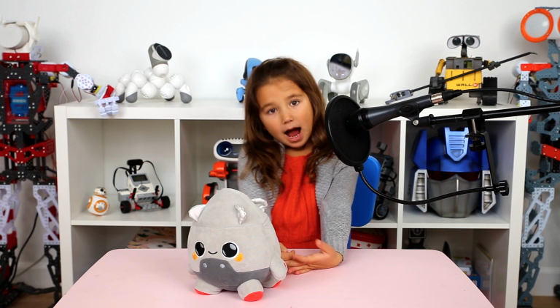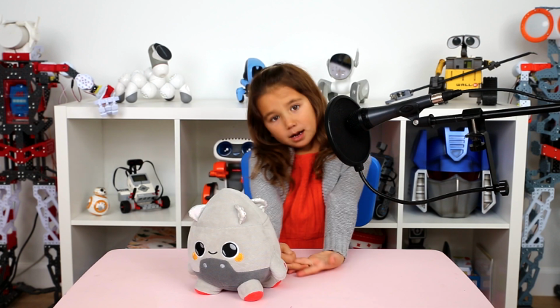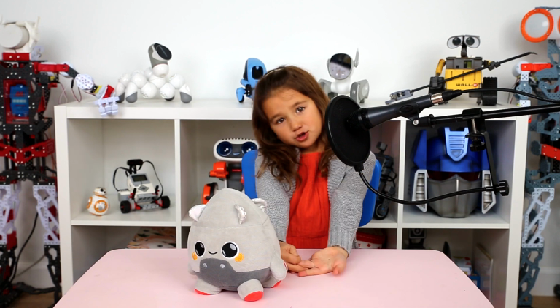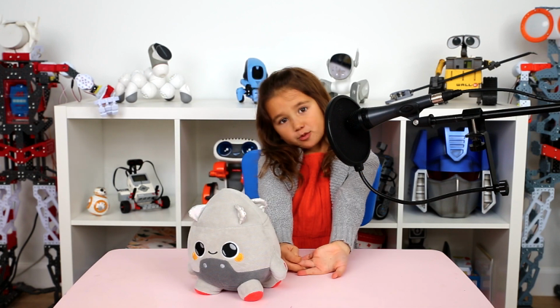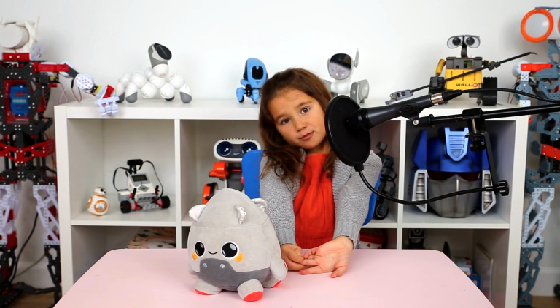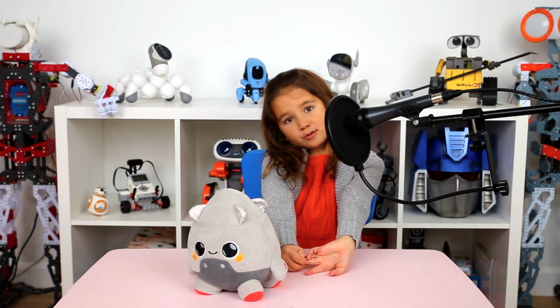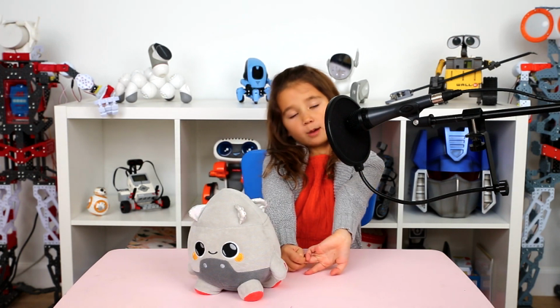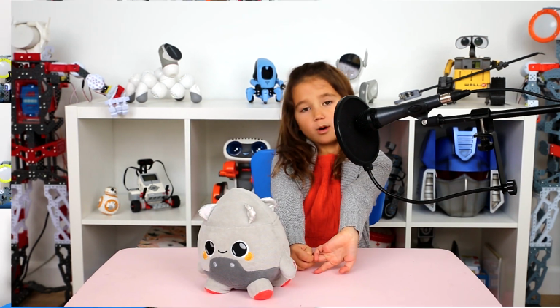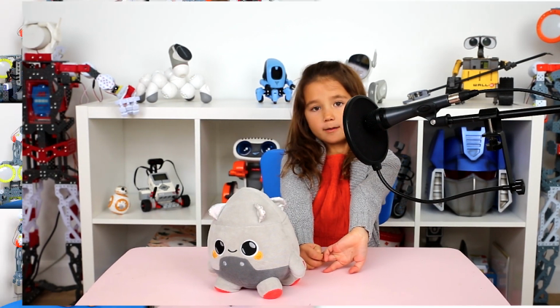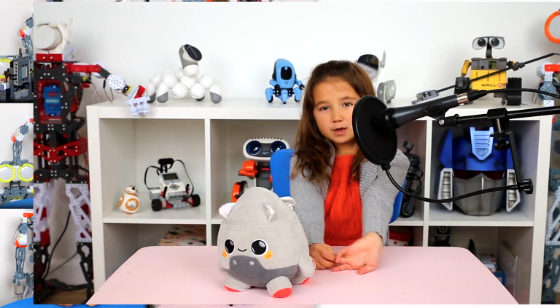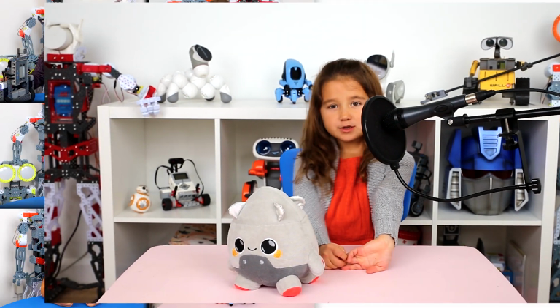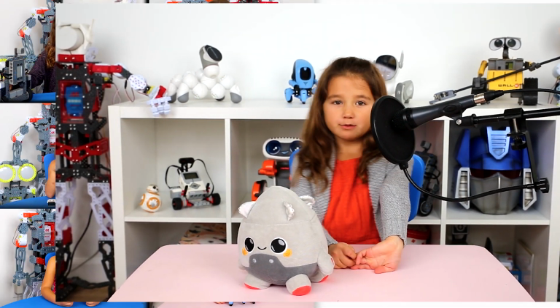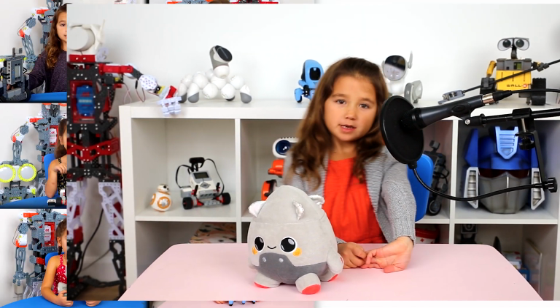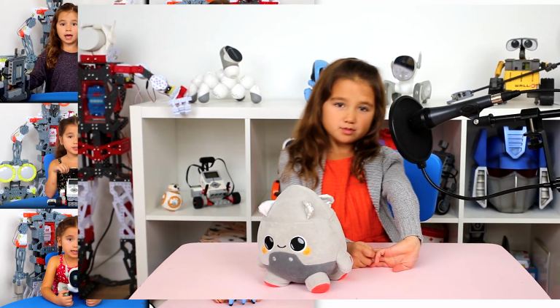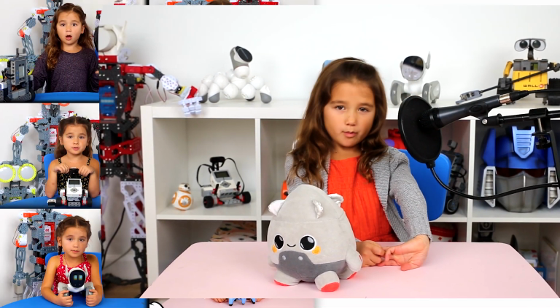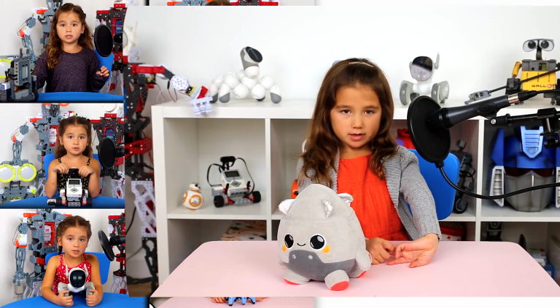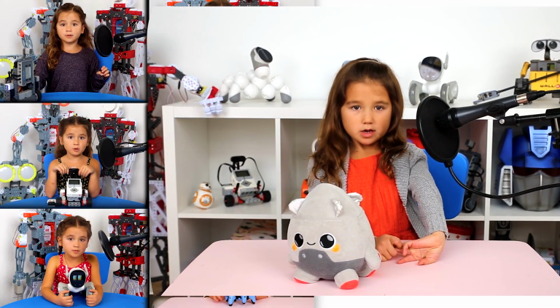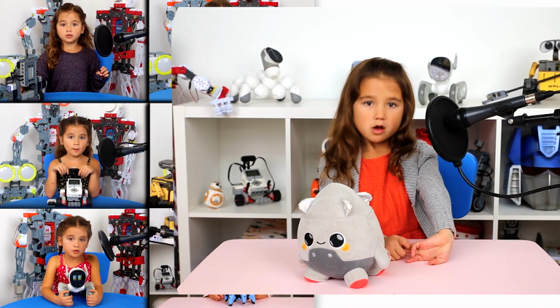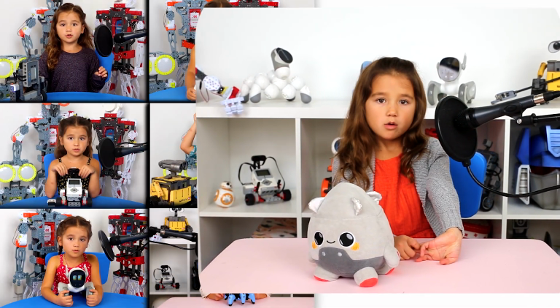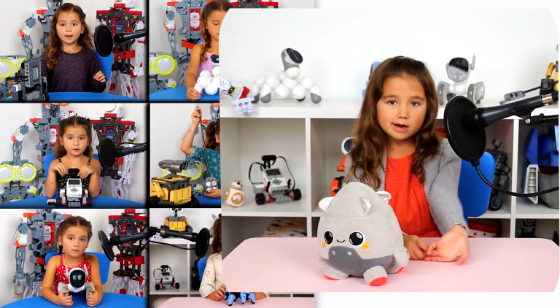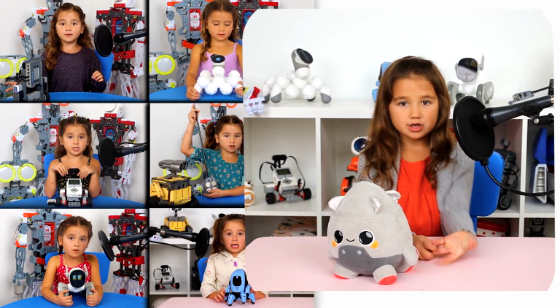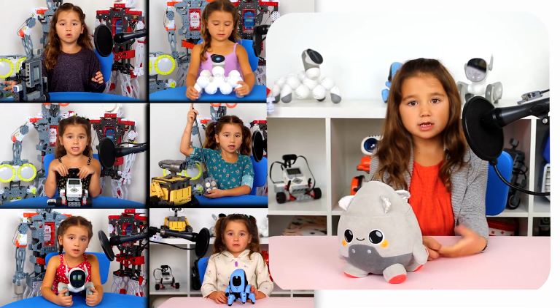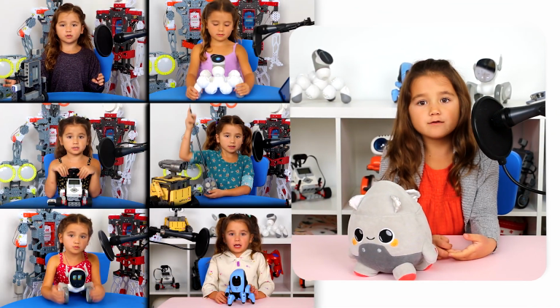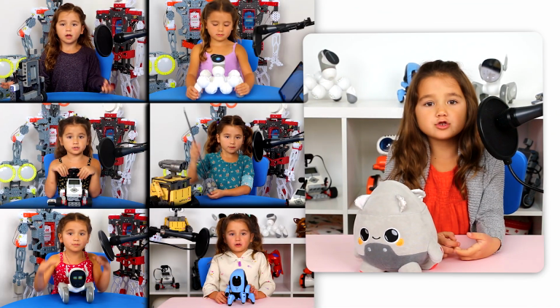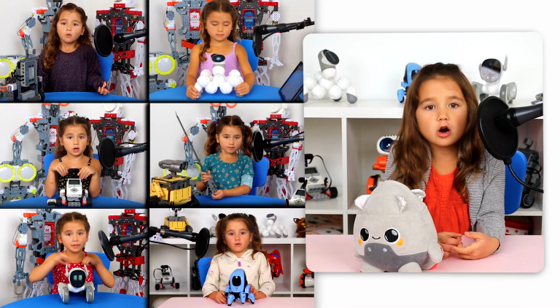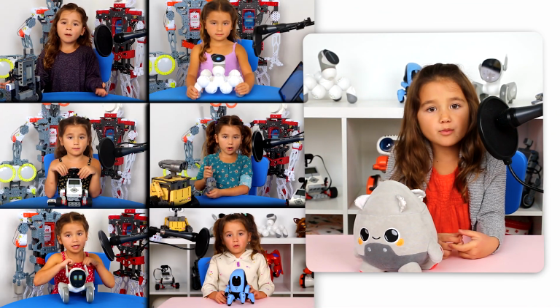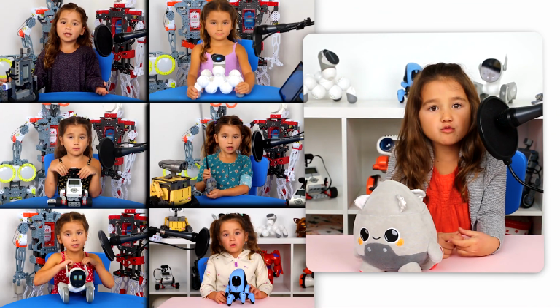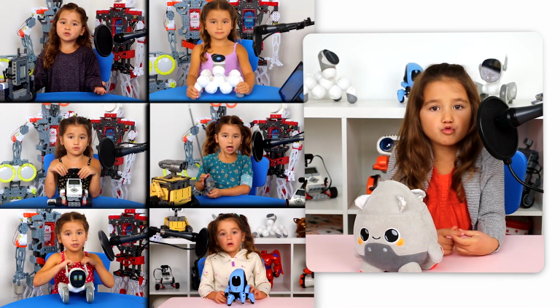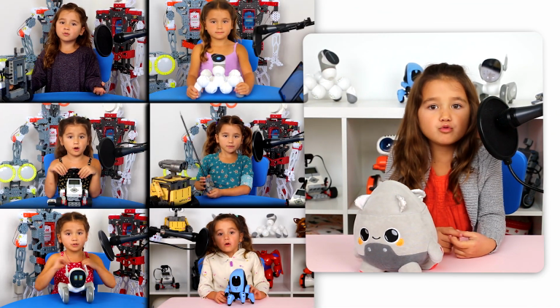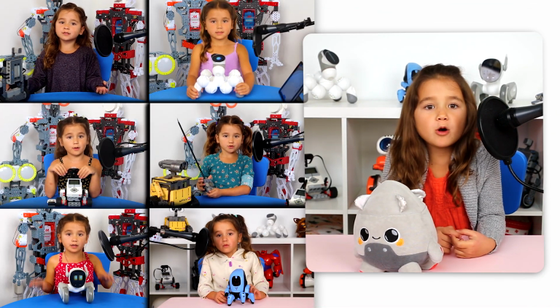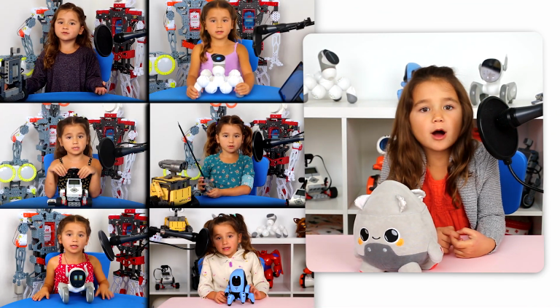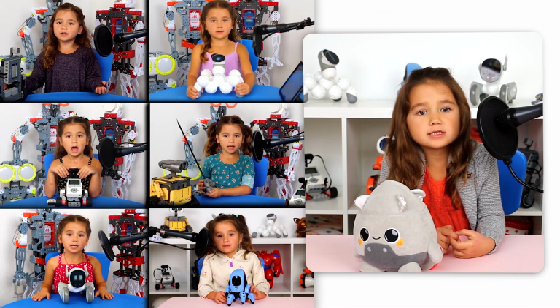Hi, I'm Jupiter Moon, and welcome to Junie's Robots, where I just love to talk about cool robots.